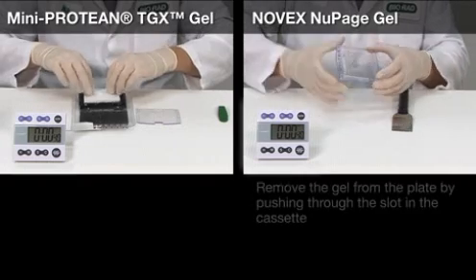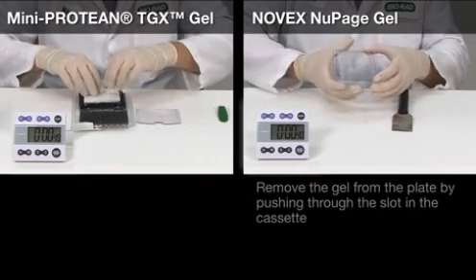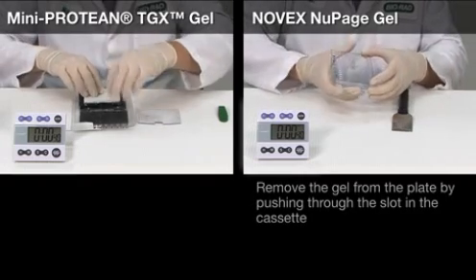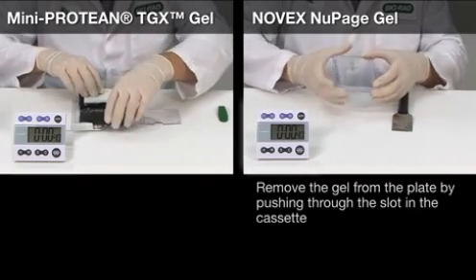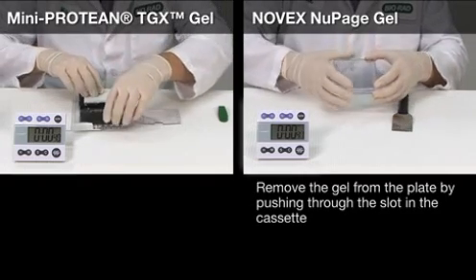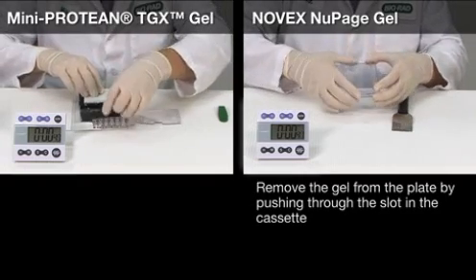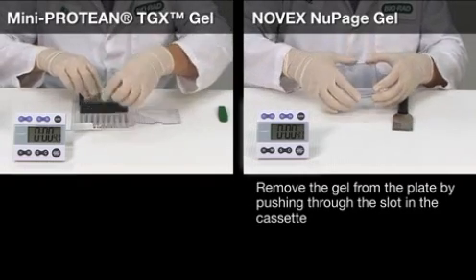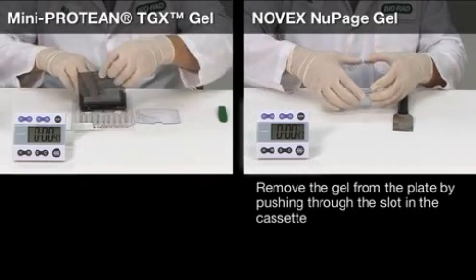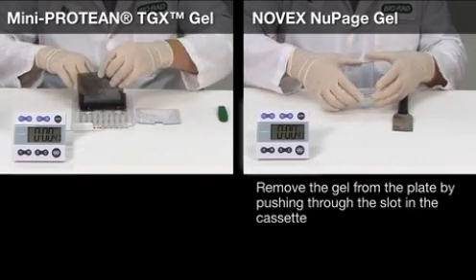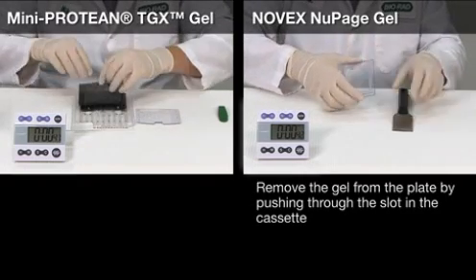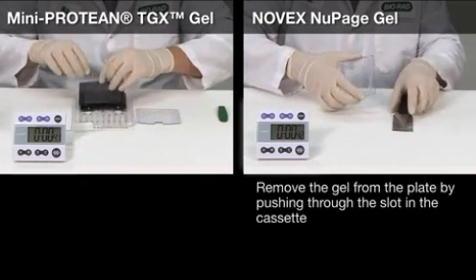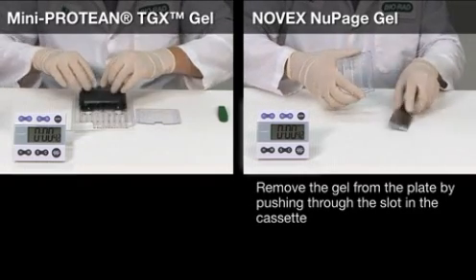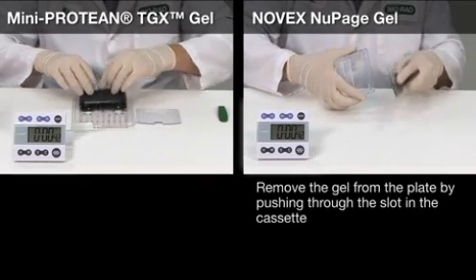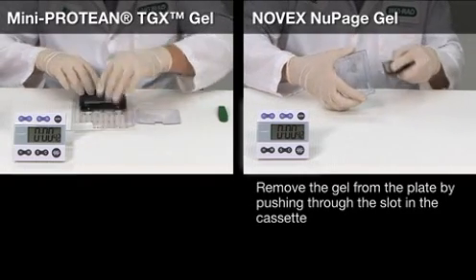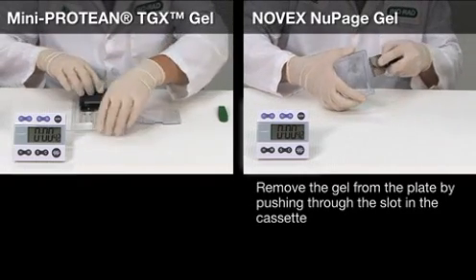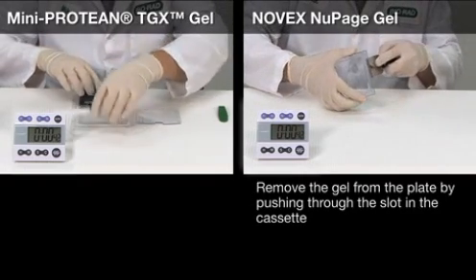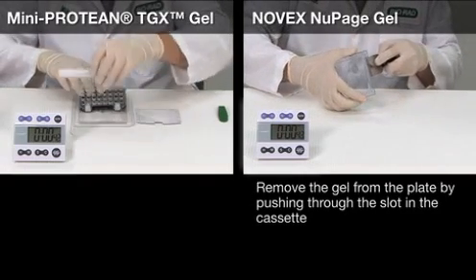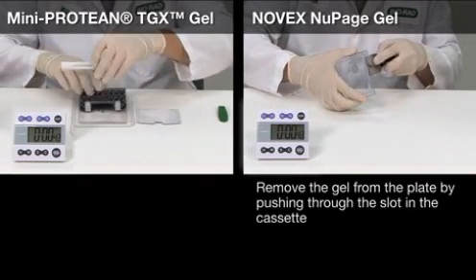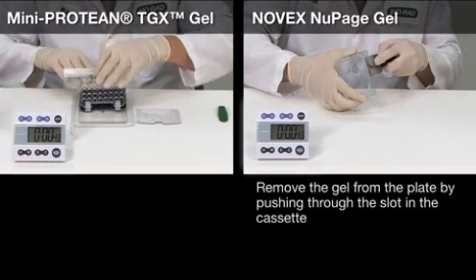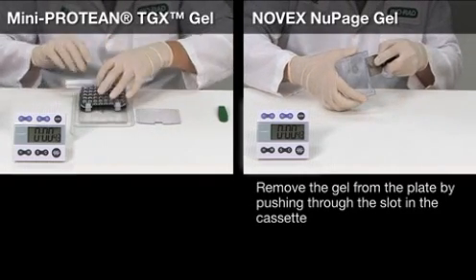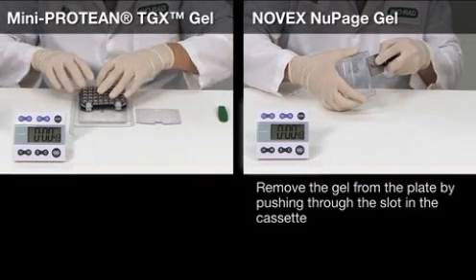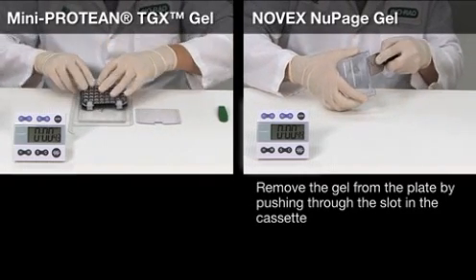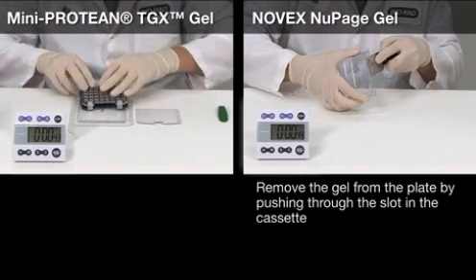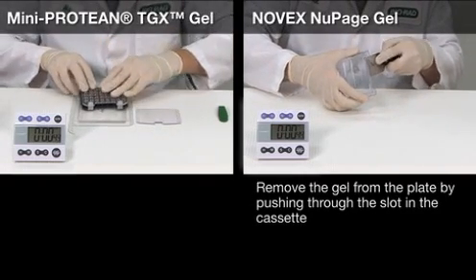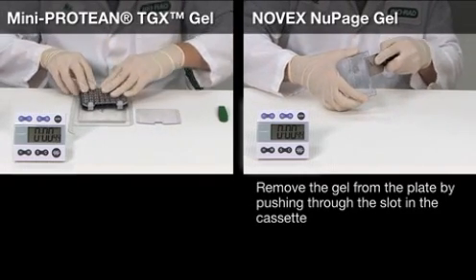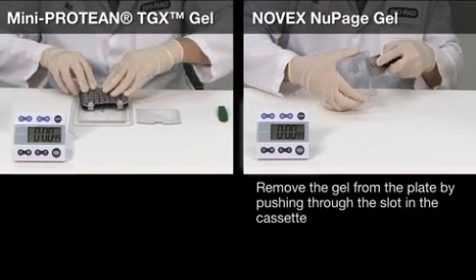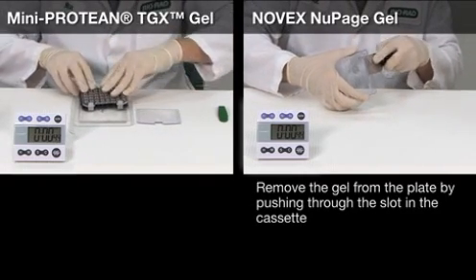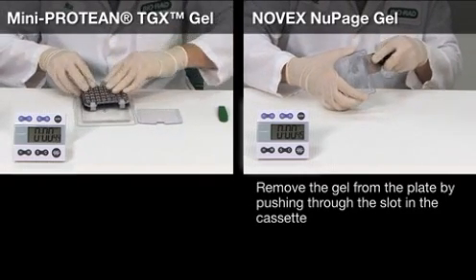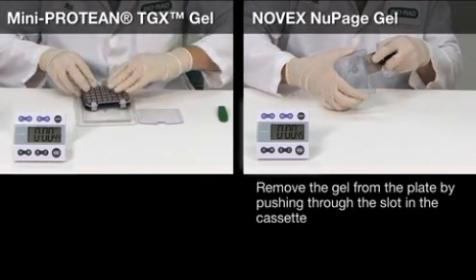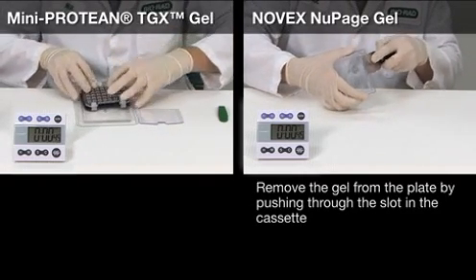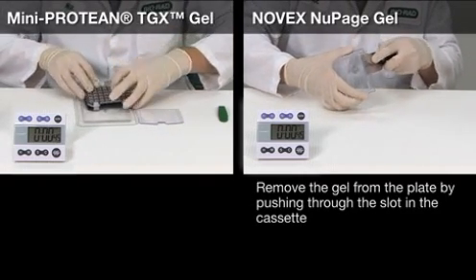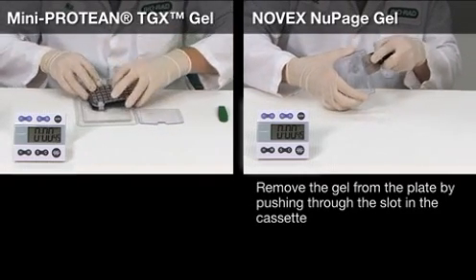To remove the Novex NewPage gel from the plate, you need to push the gel through the slot in the cassette.